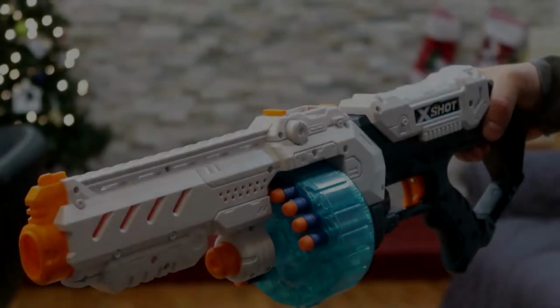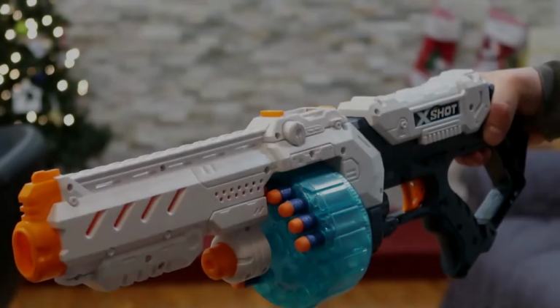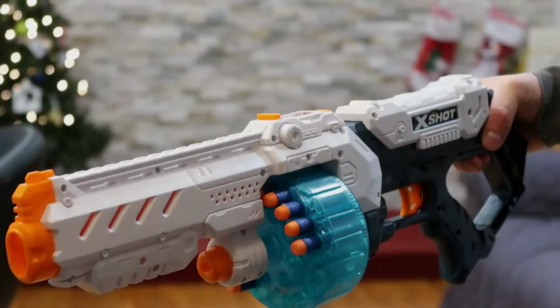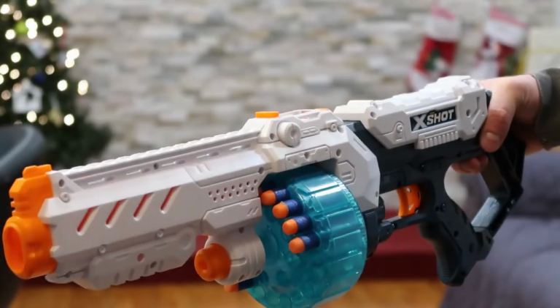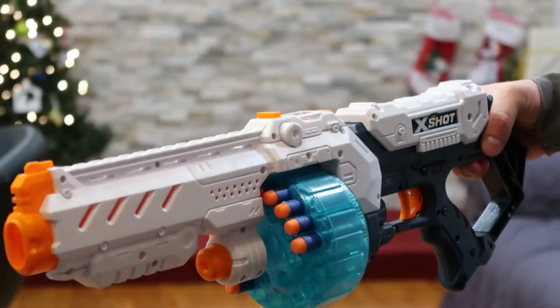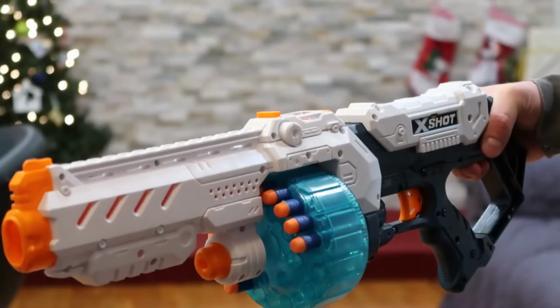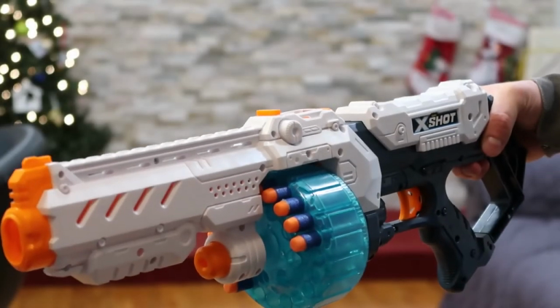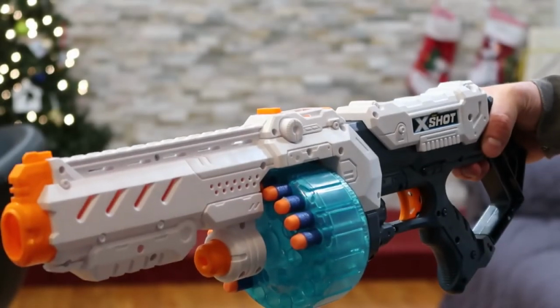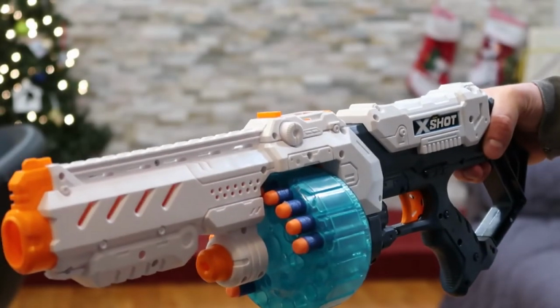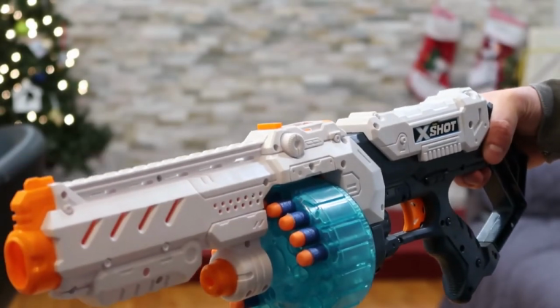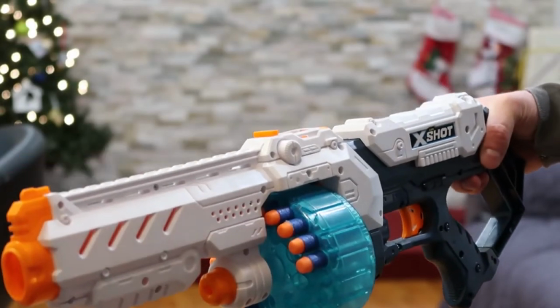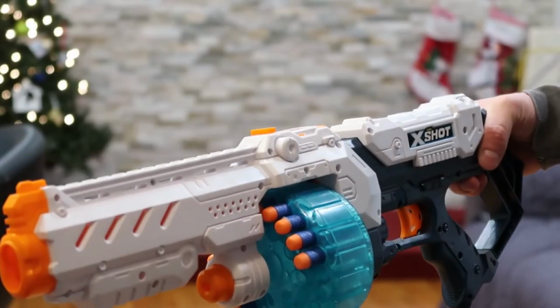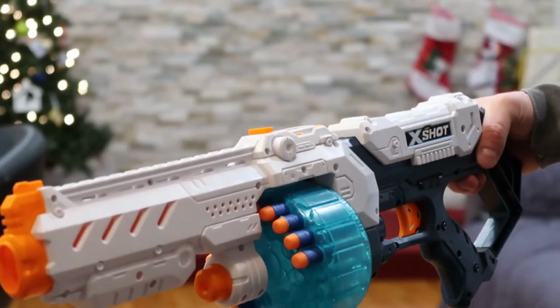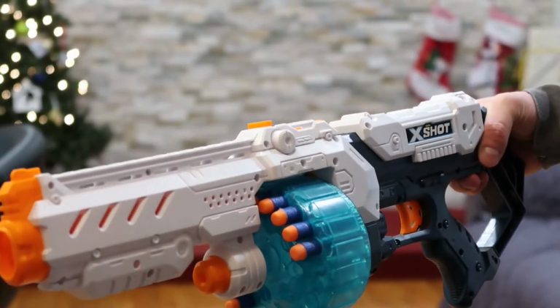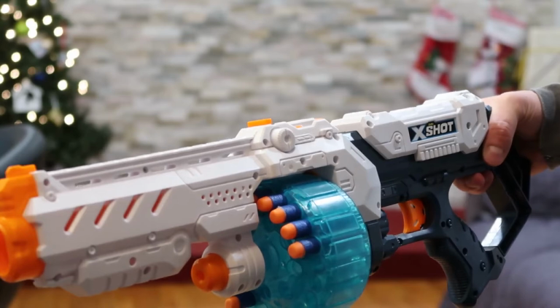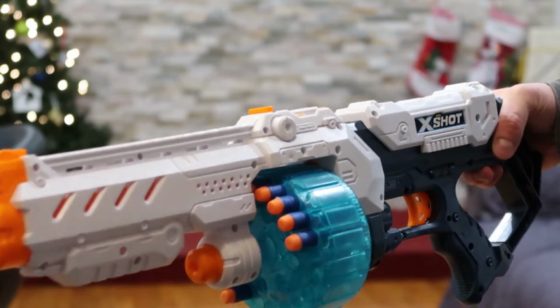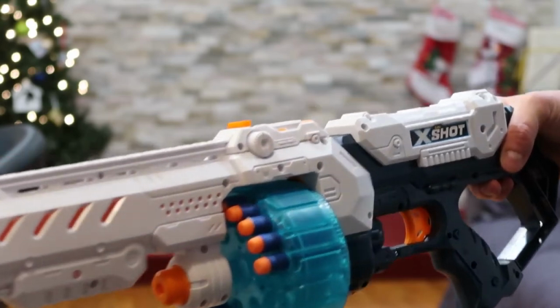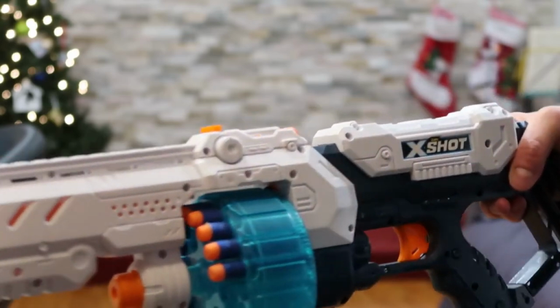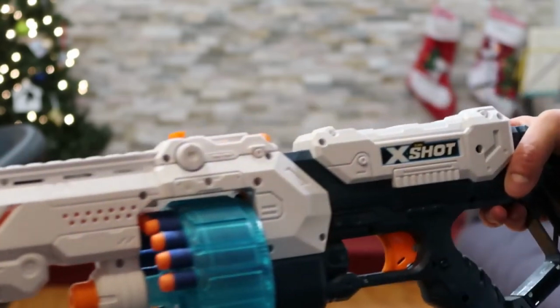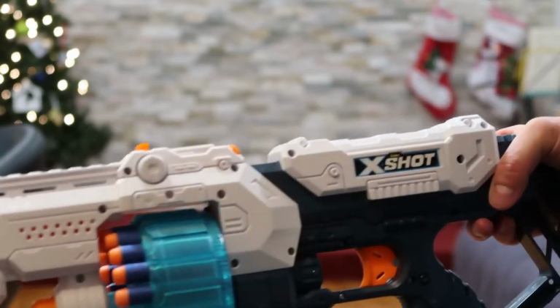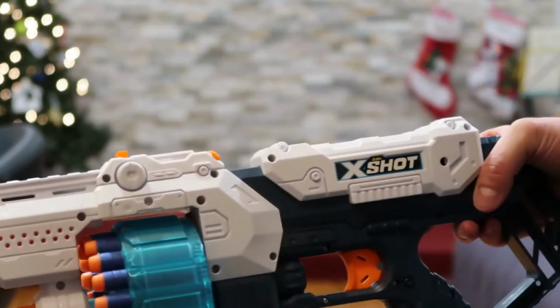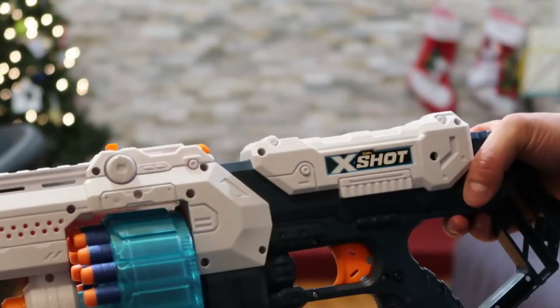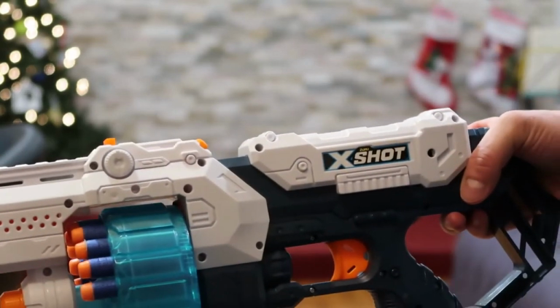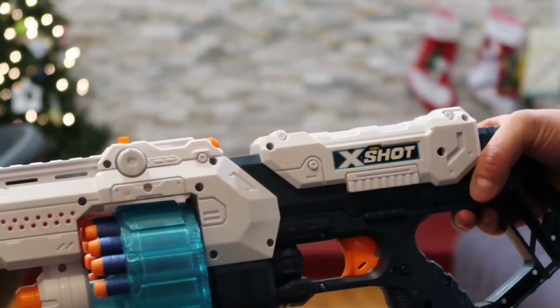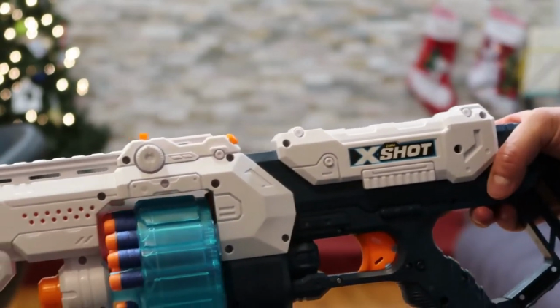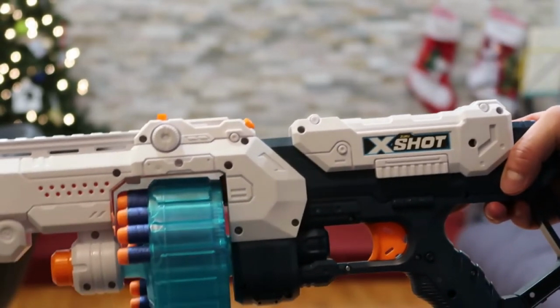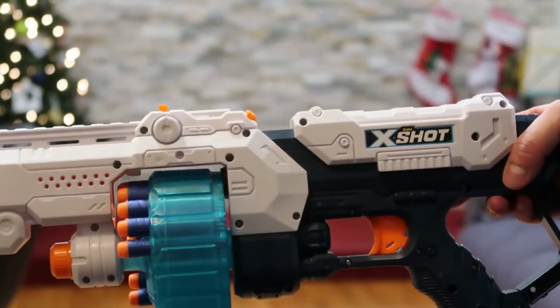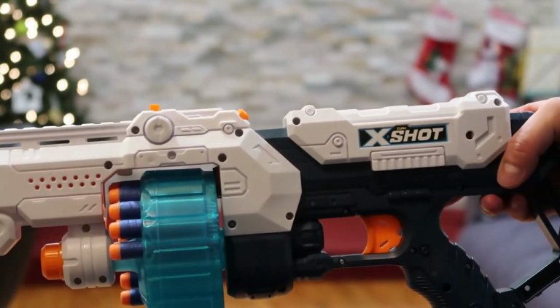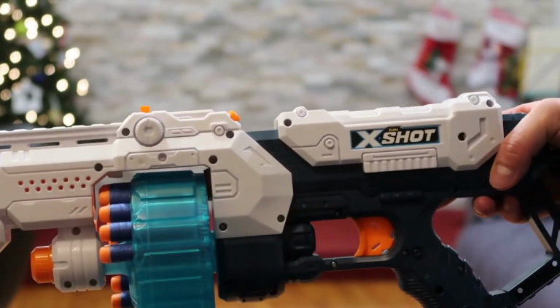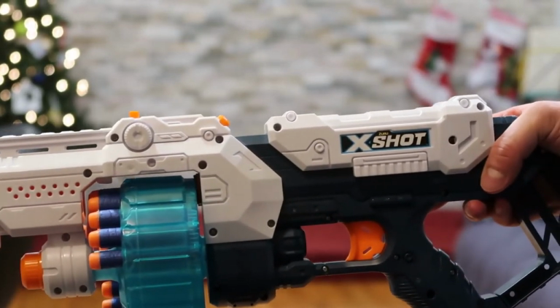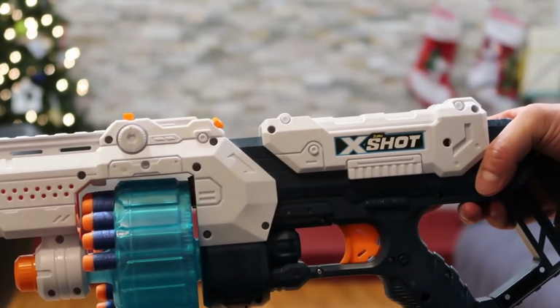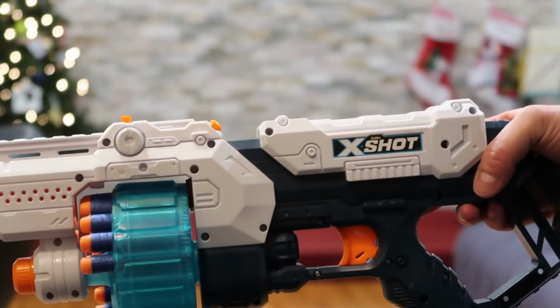Next is a Nerf knockoff, the Zuru X-Shot. Let's see how fast this goes.